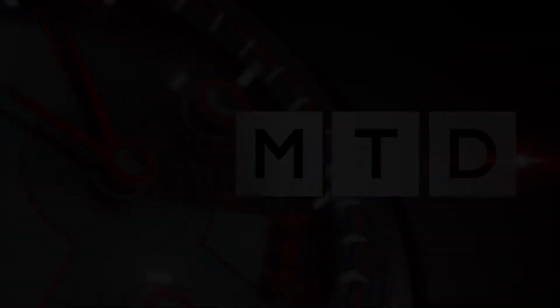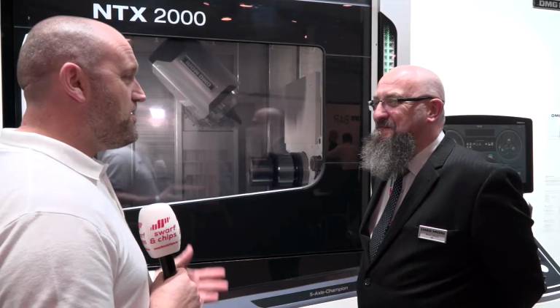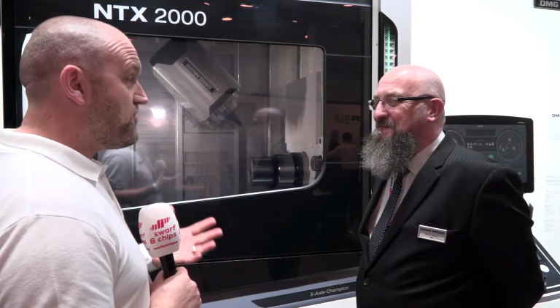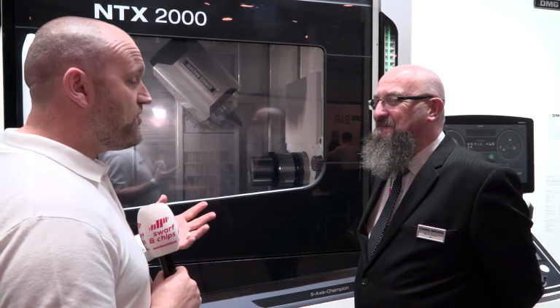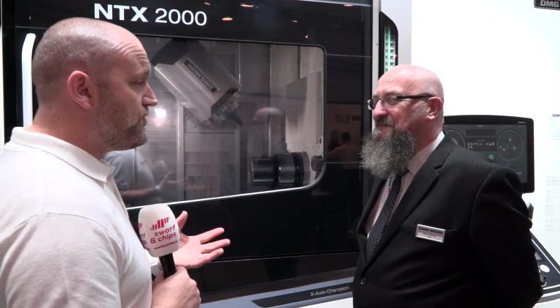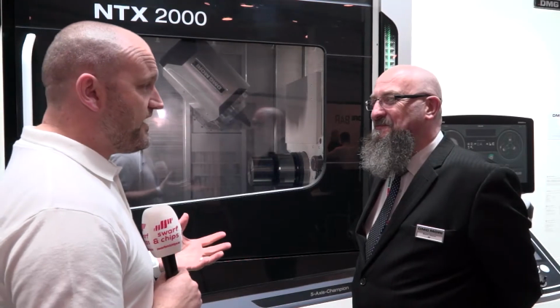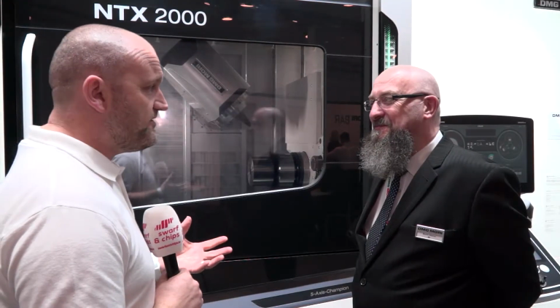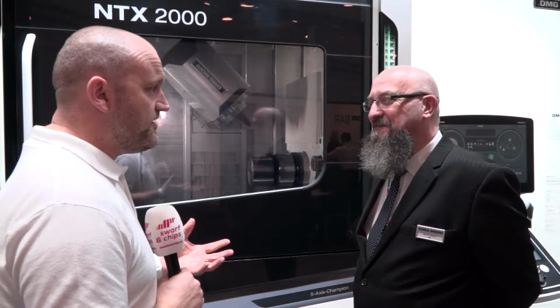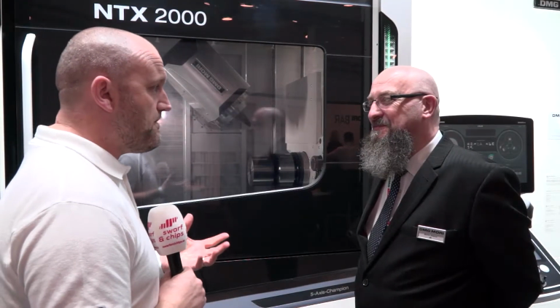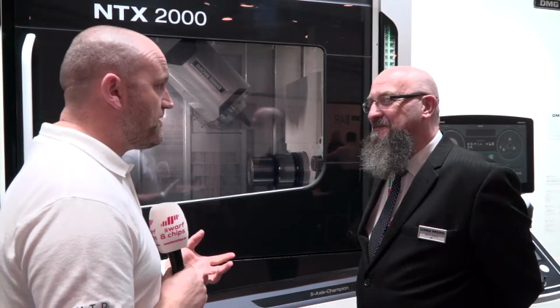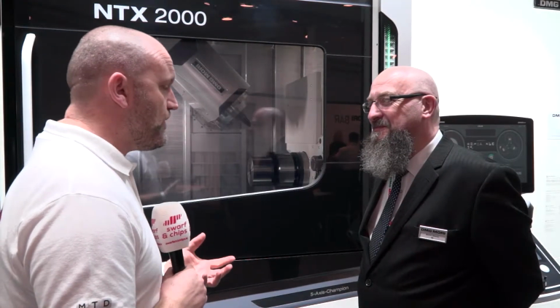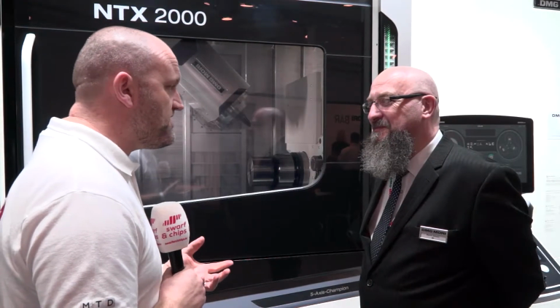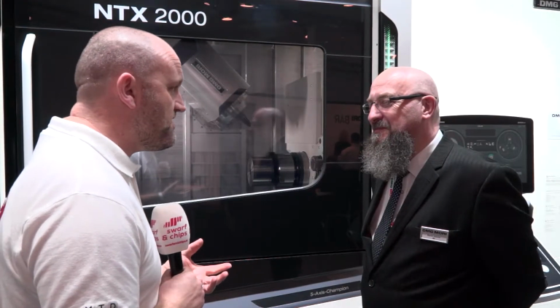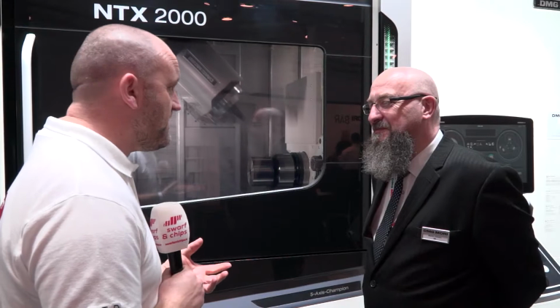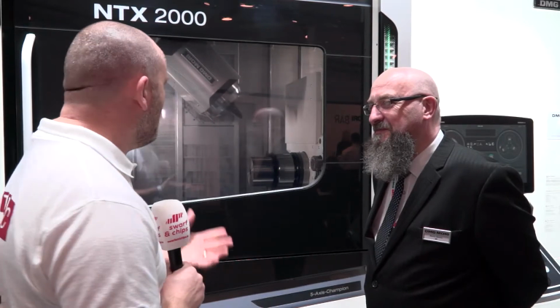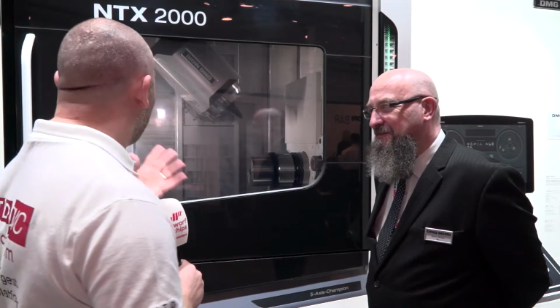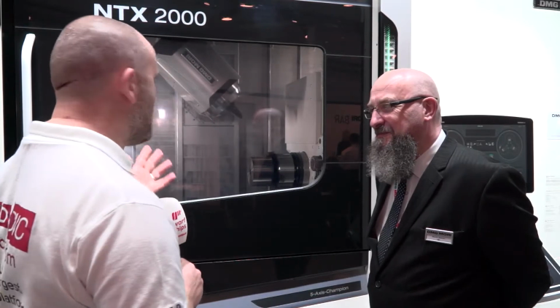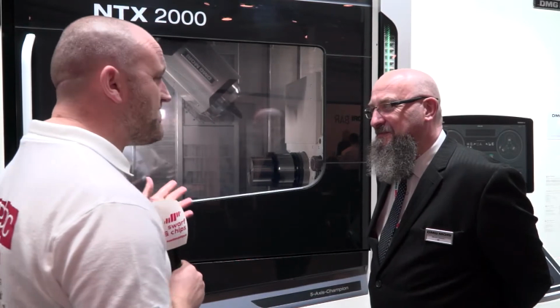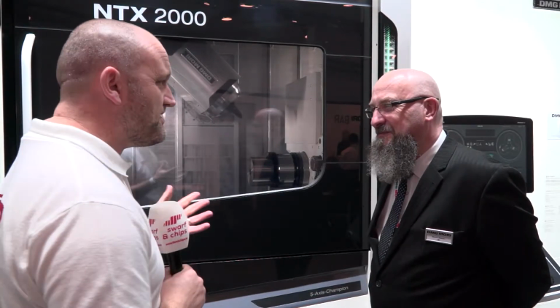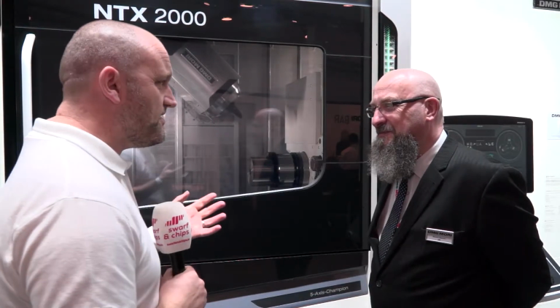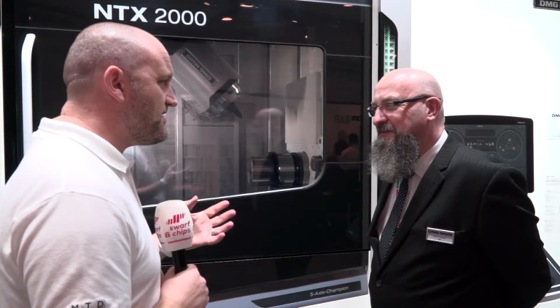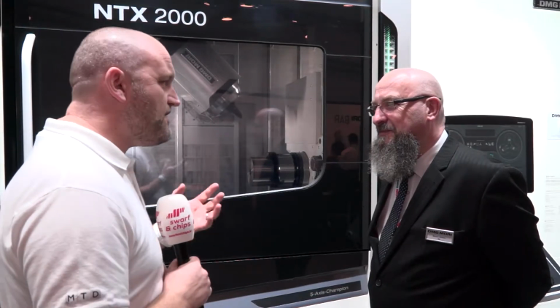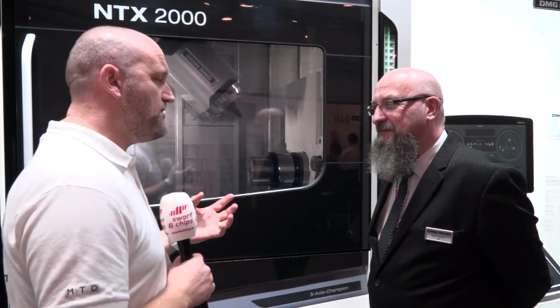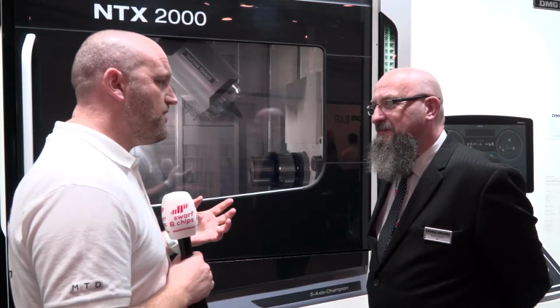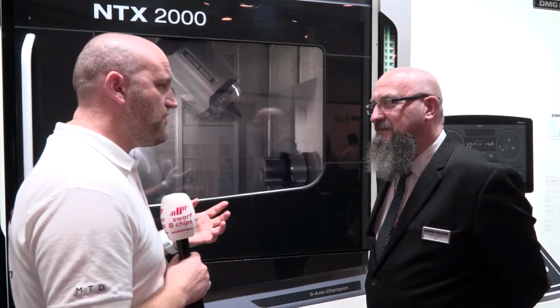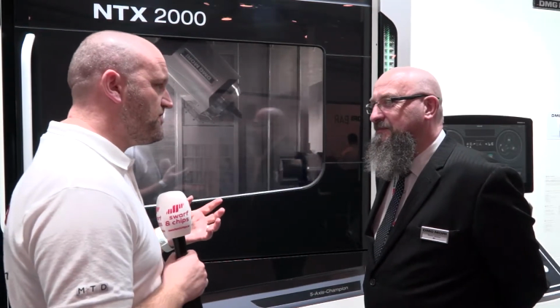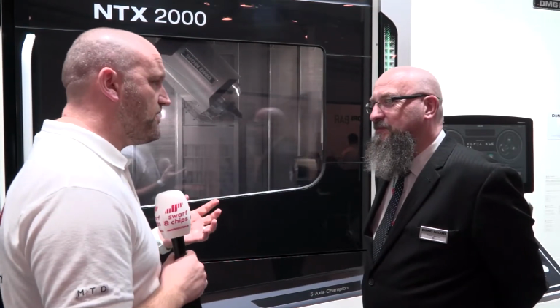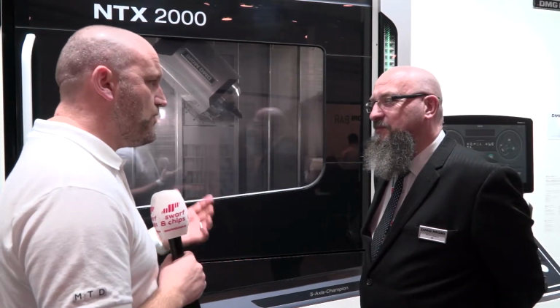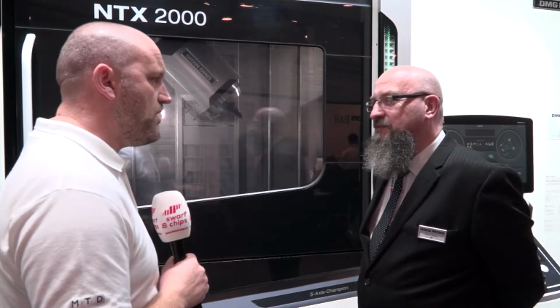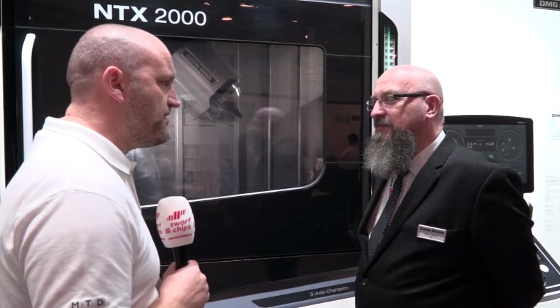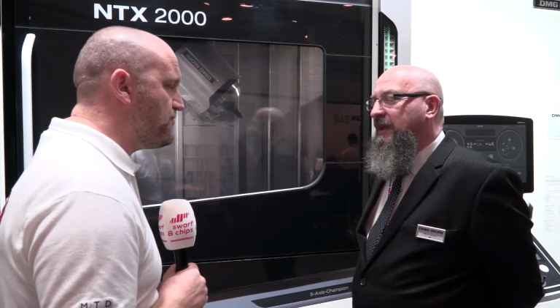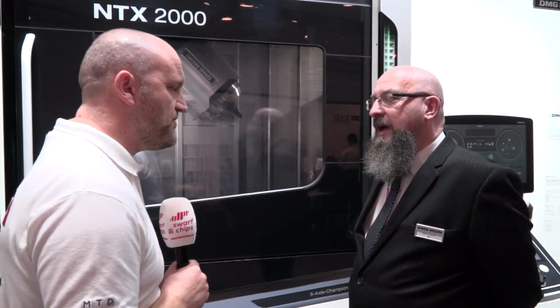Martin, we're on your stand at MAC 2018, and the NTX has had even more improvements, hasn't it? What are these improvements?